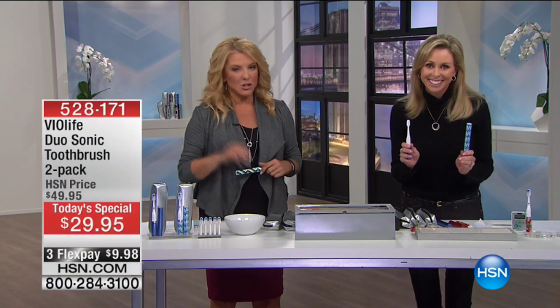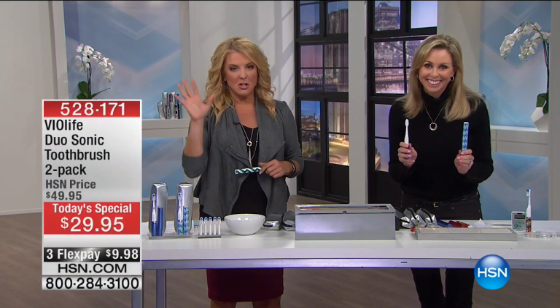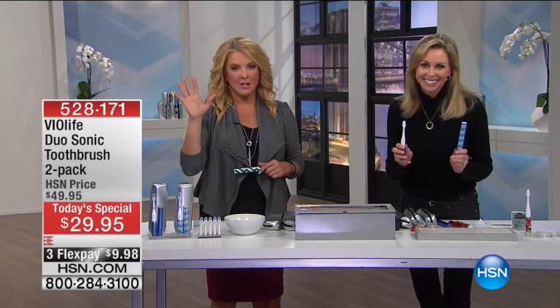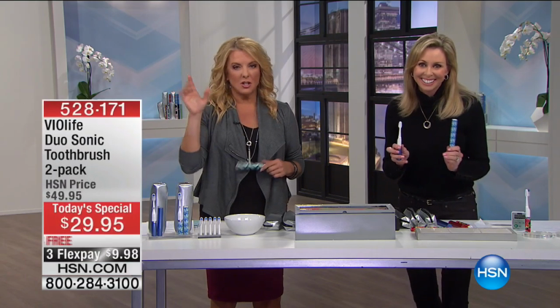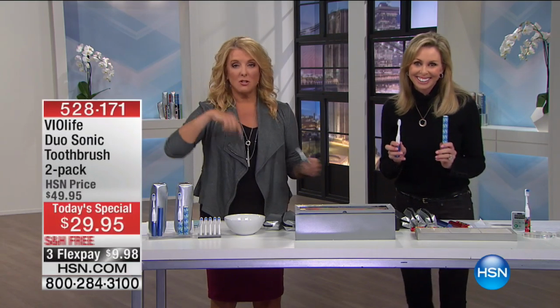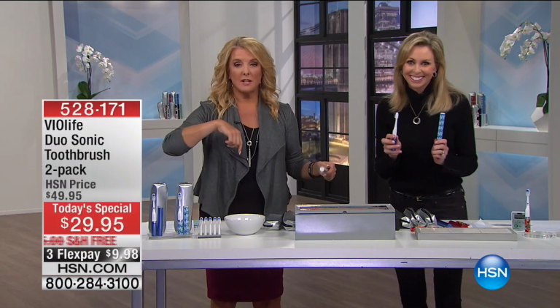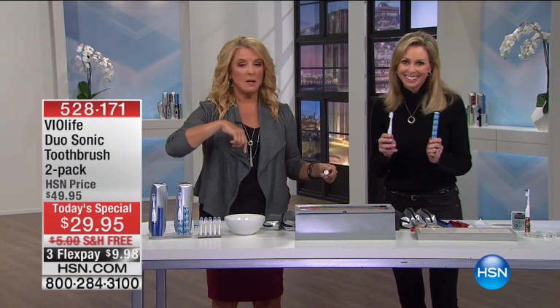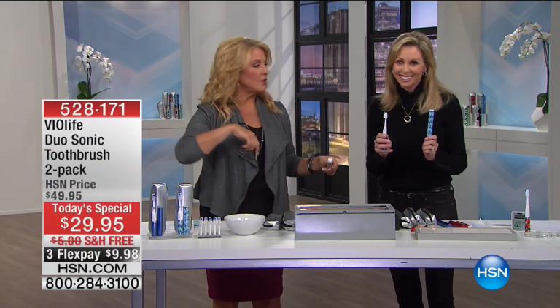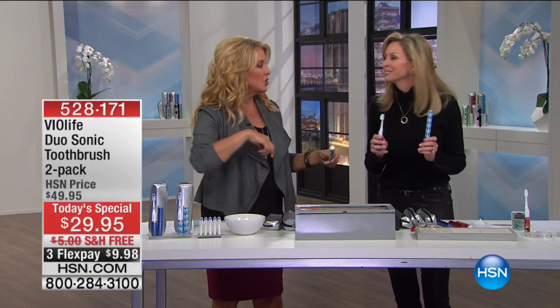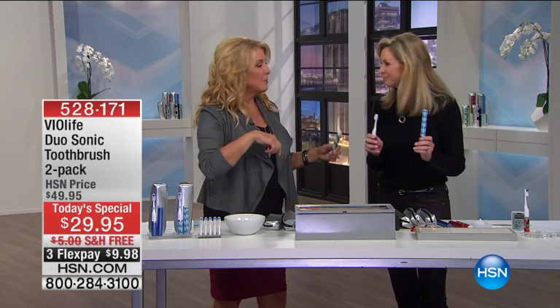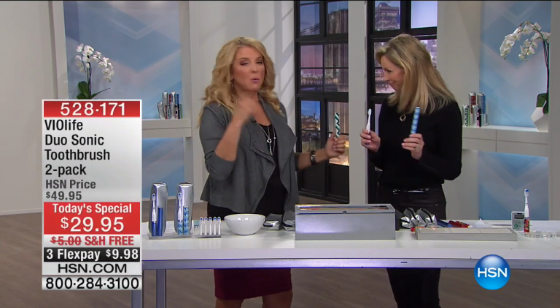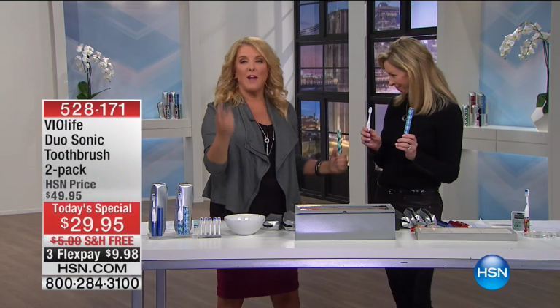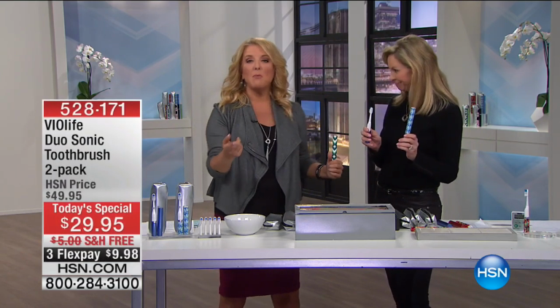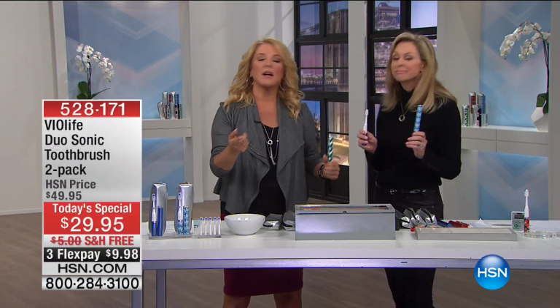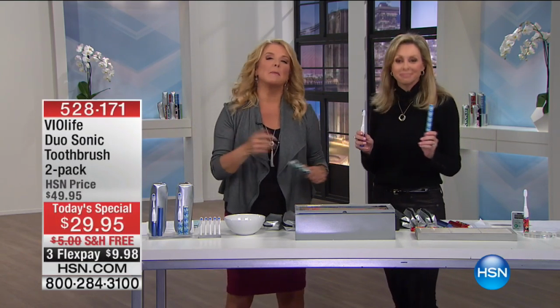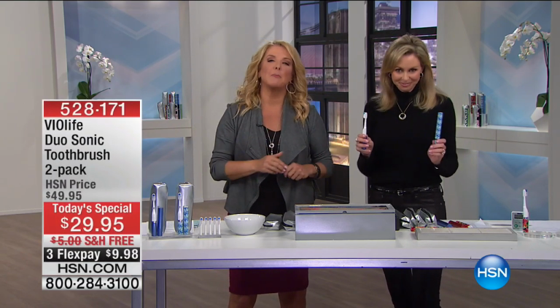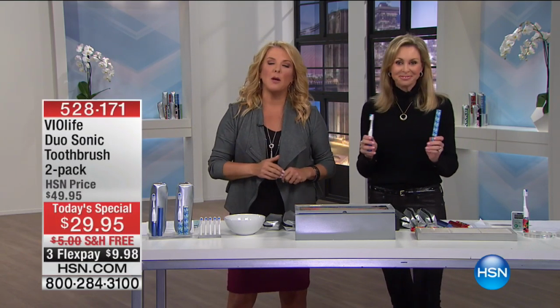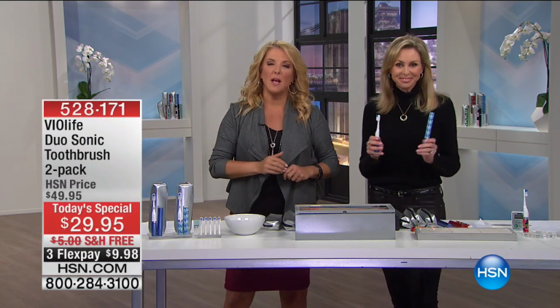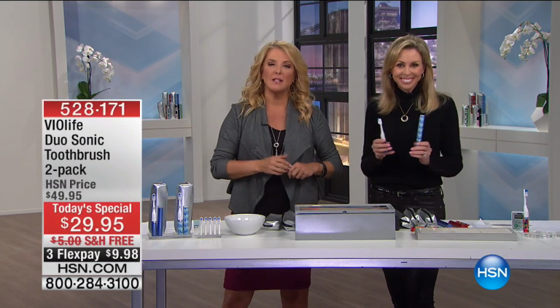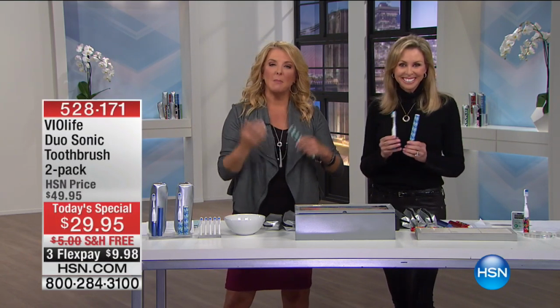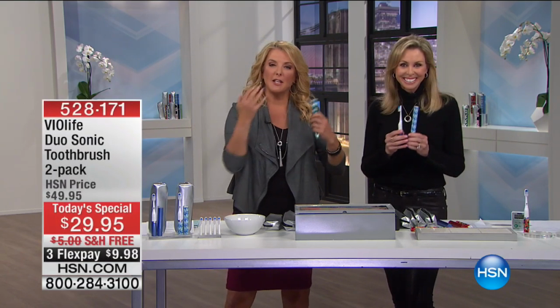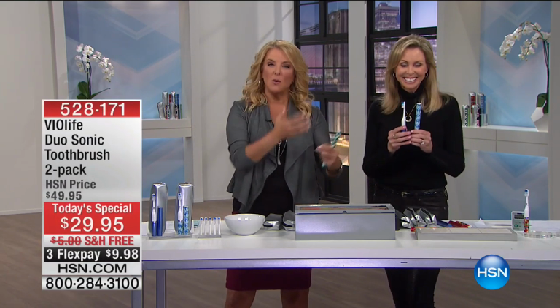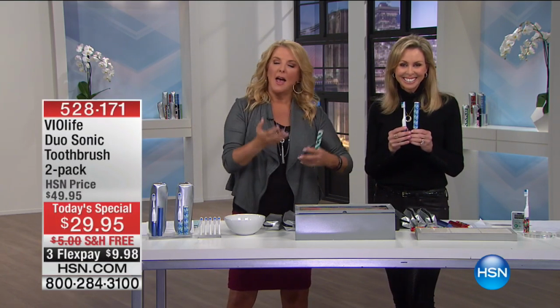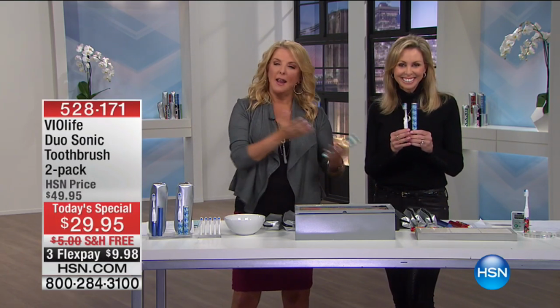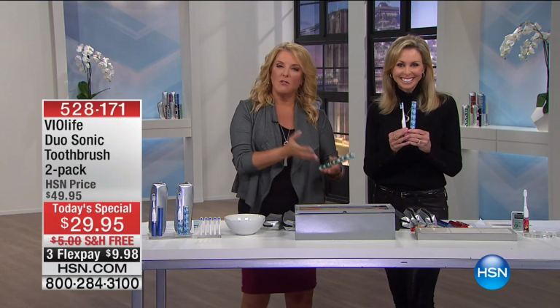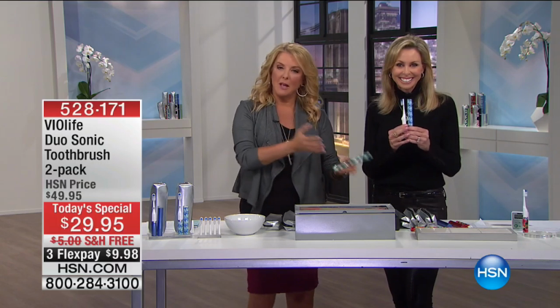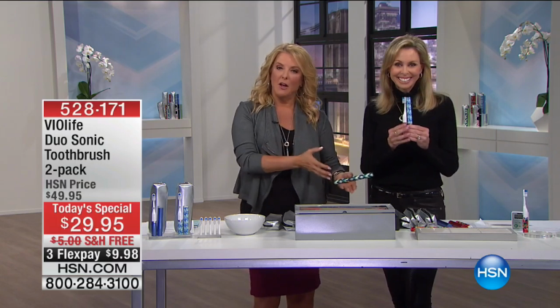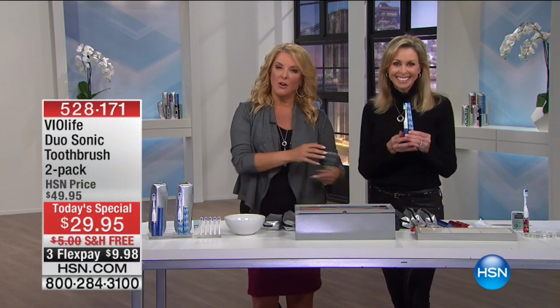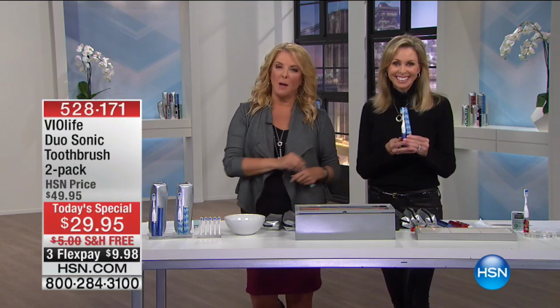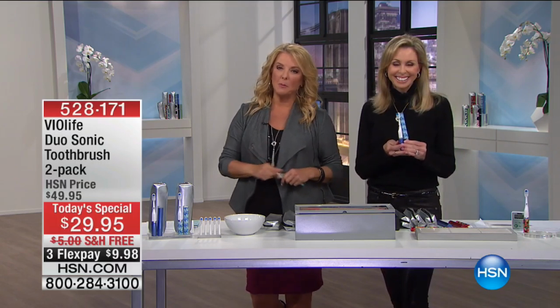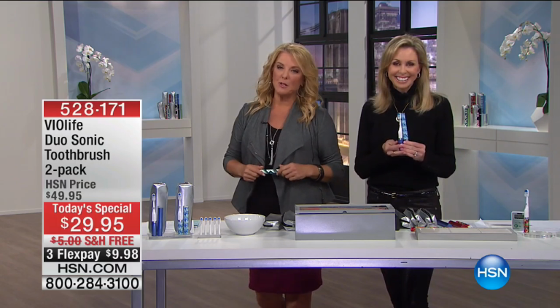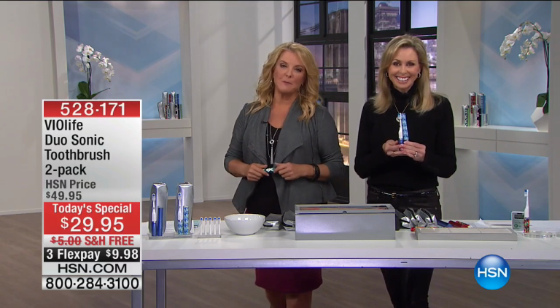And there are the brush heads — you can also get them on auto ship. We've got more coming up. Great ways to make you a healthier, happier person.